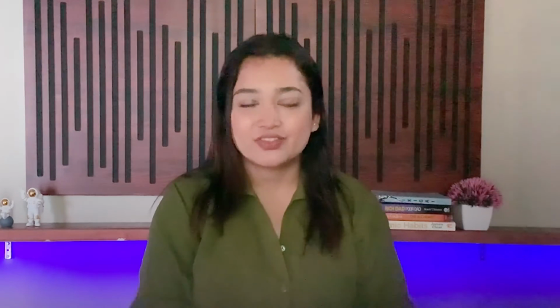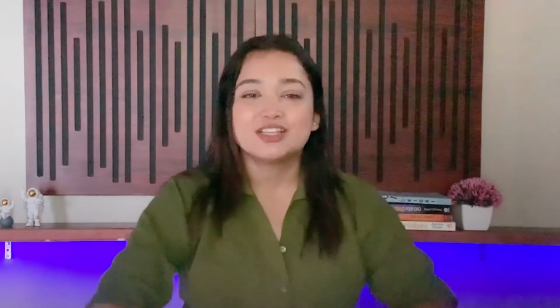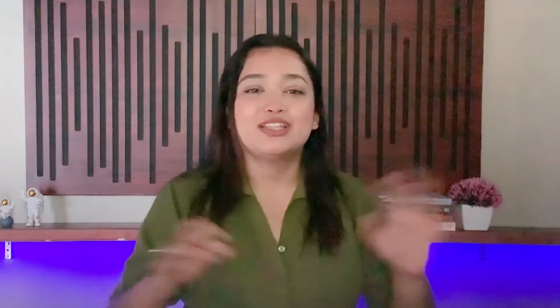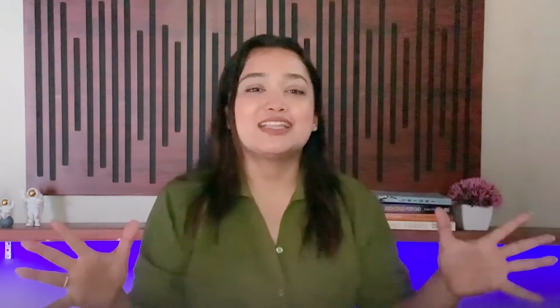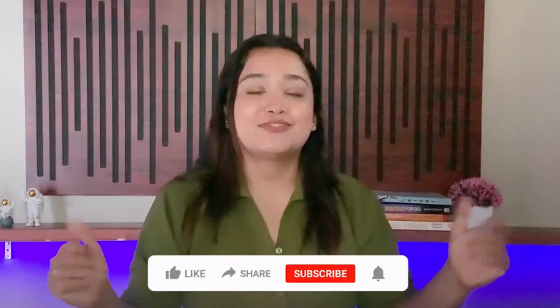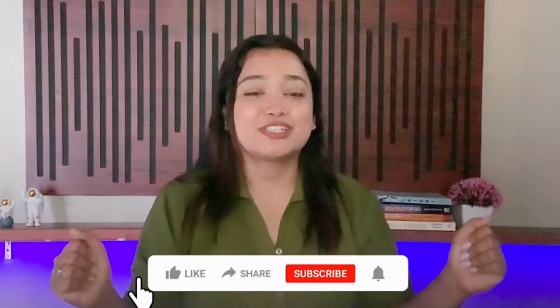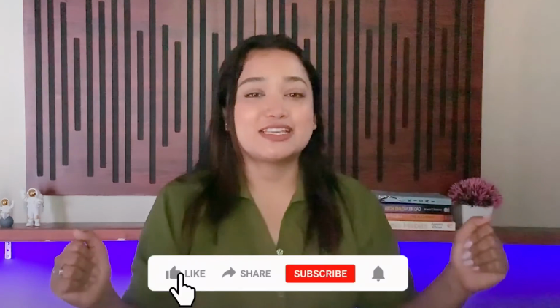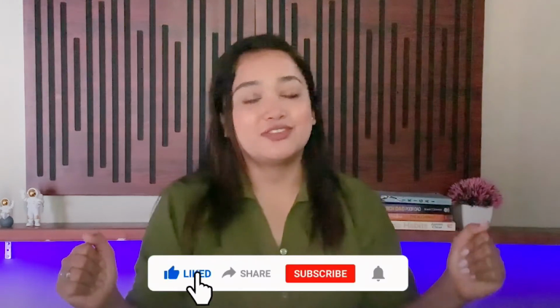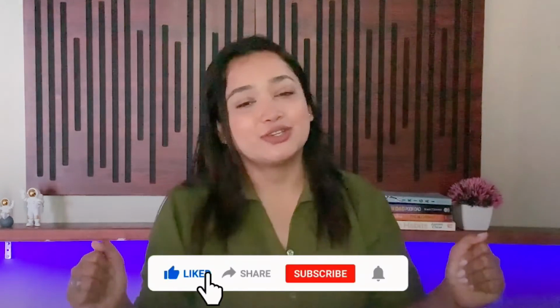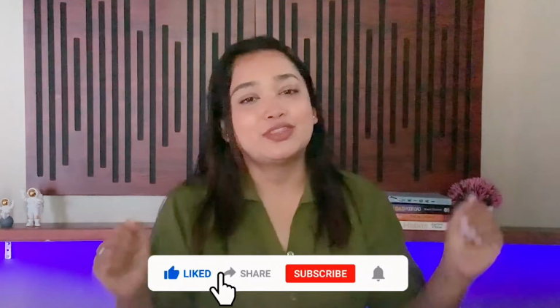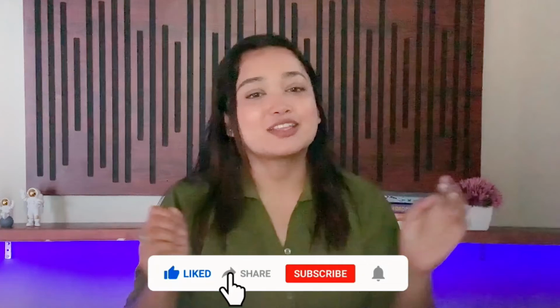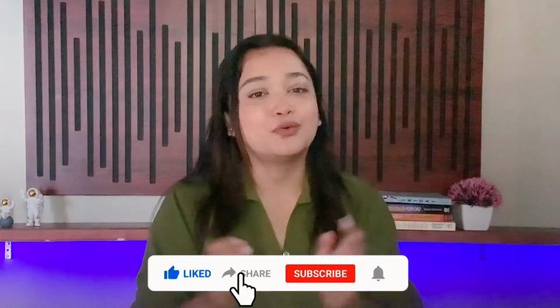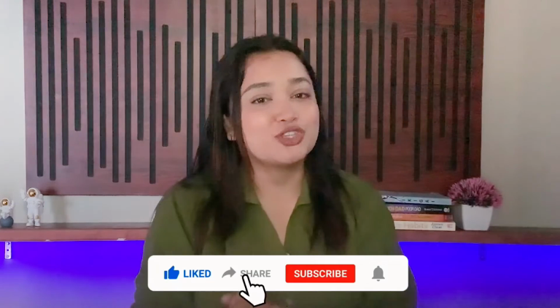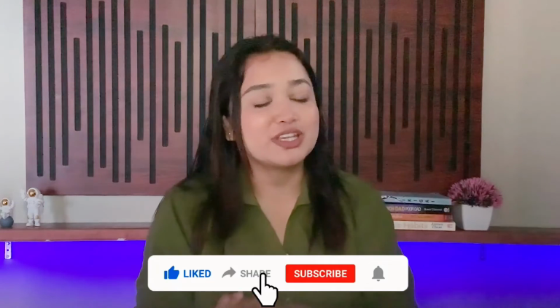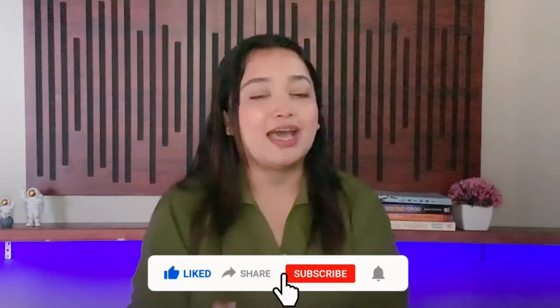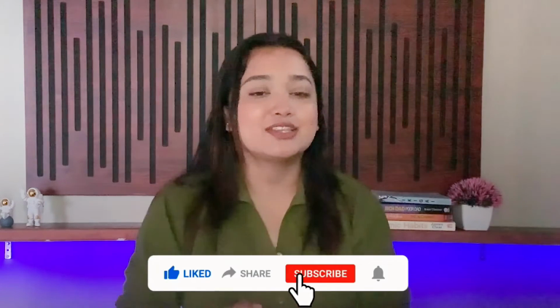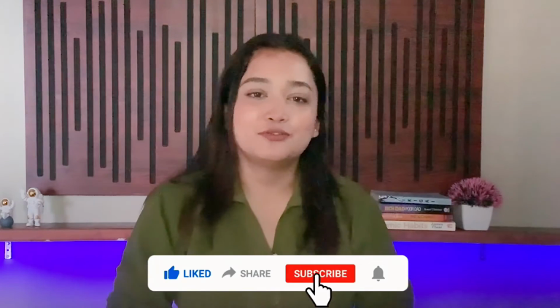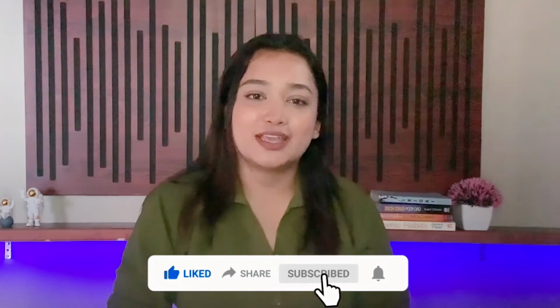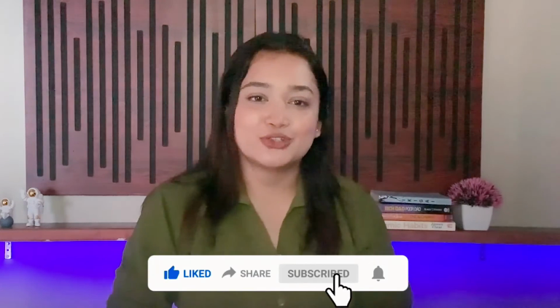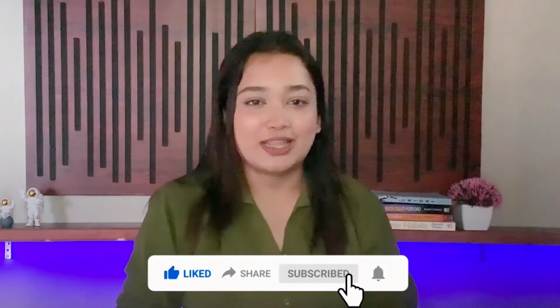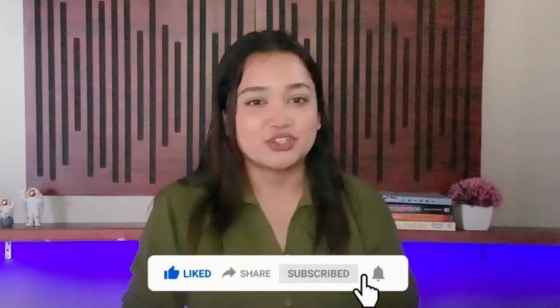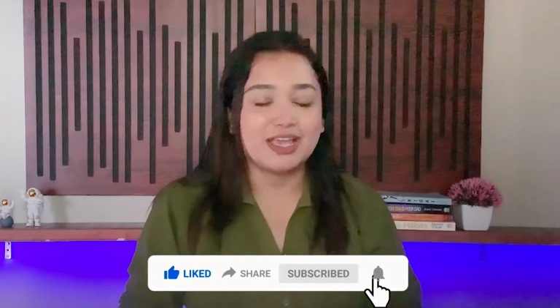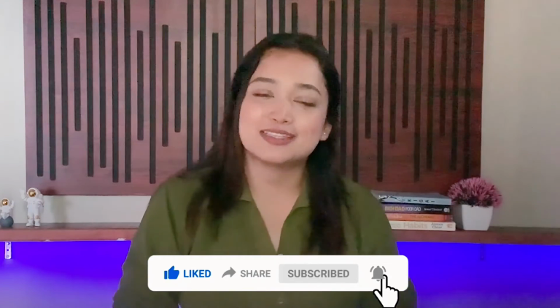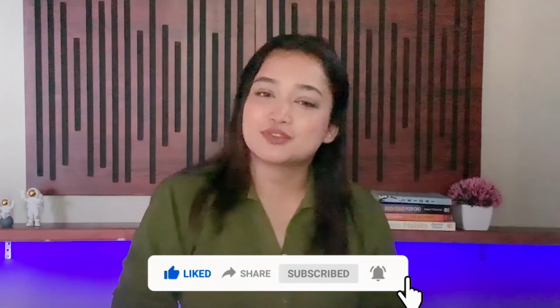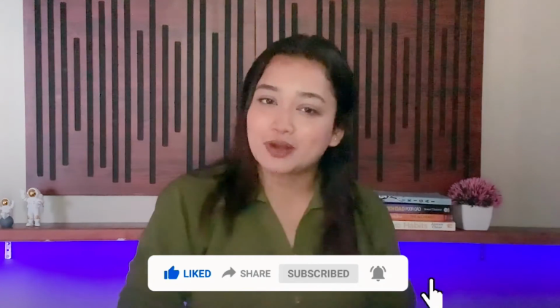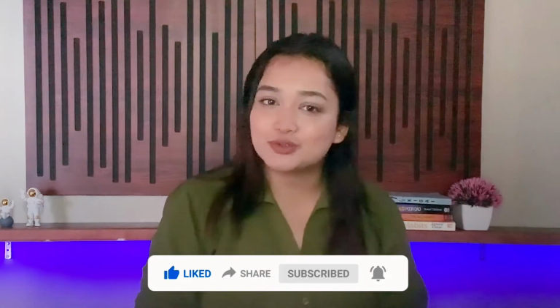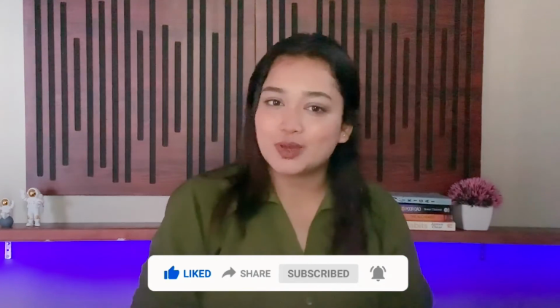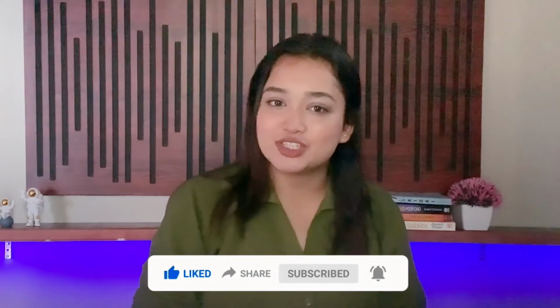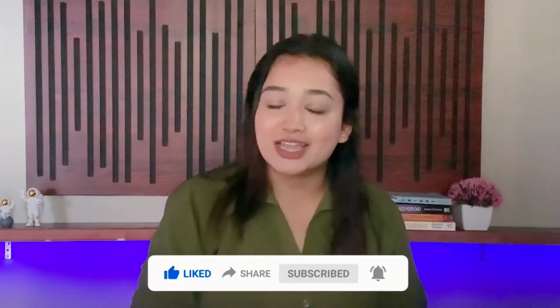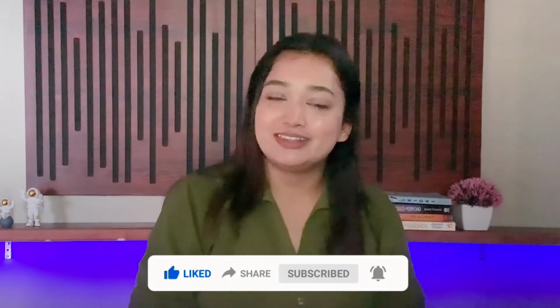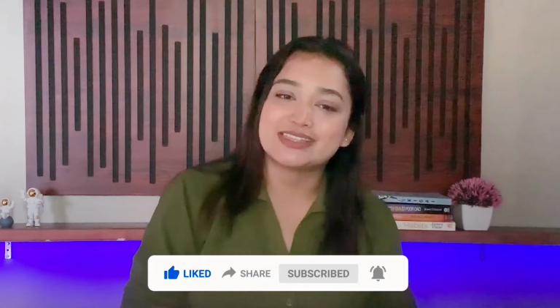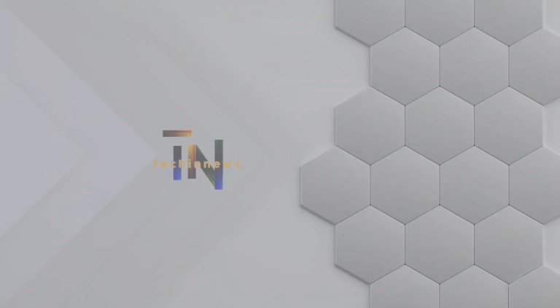So that is it for today's video. Thanks for watching, and don't forget to like, share, and subscribe to our channel. Take care.